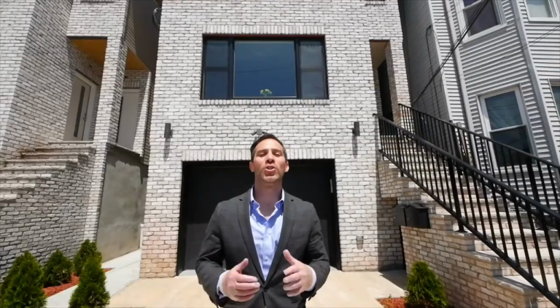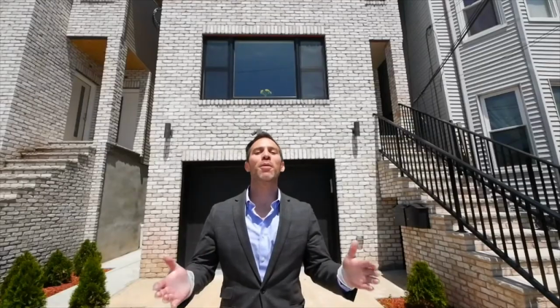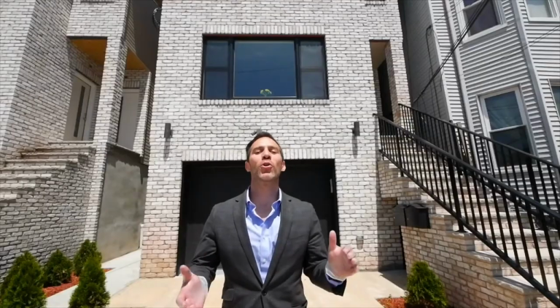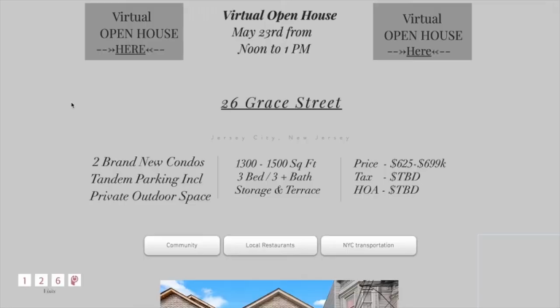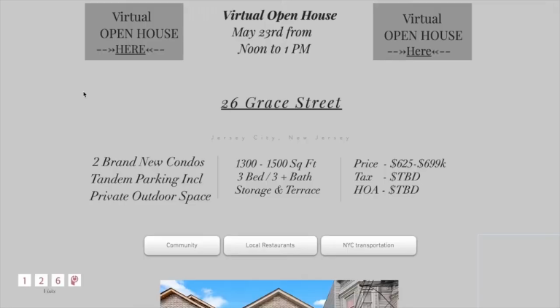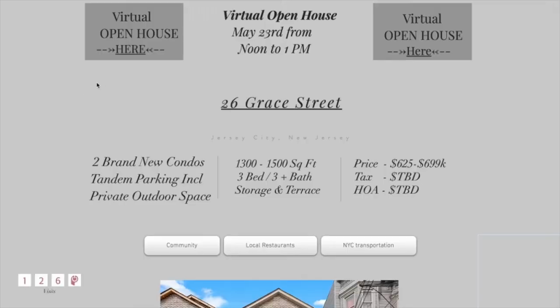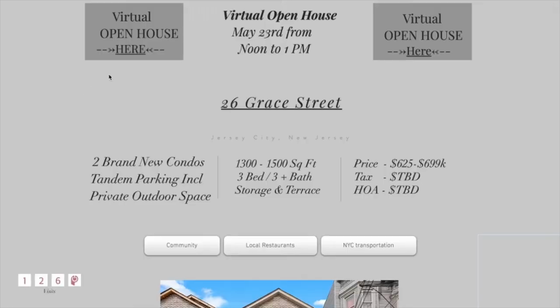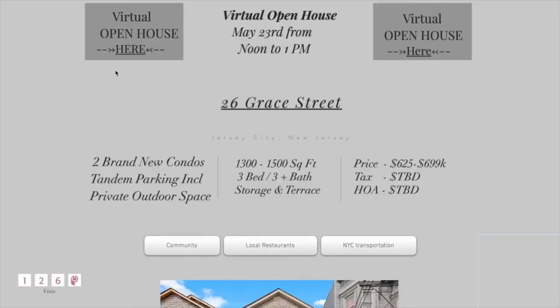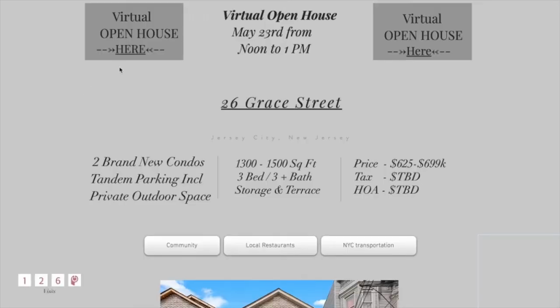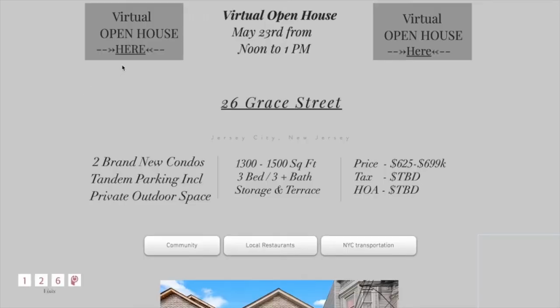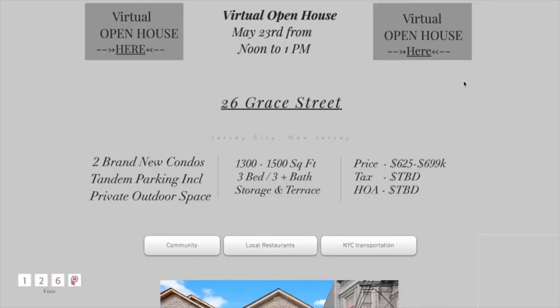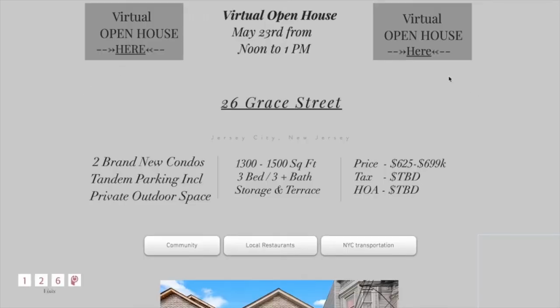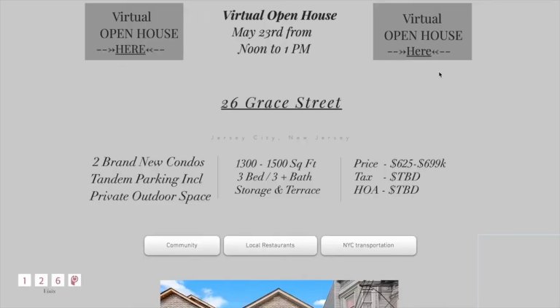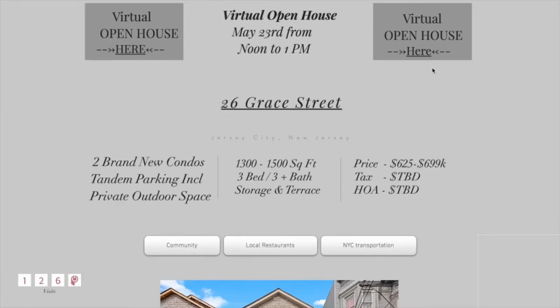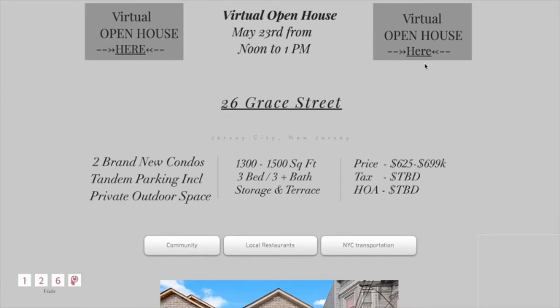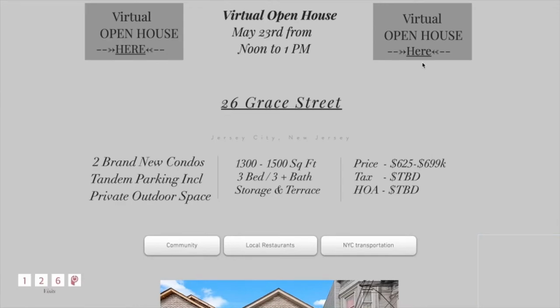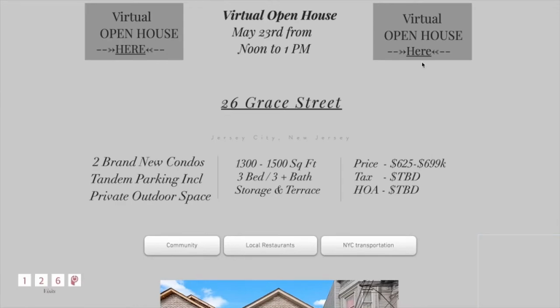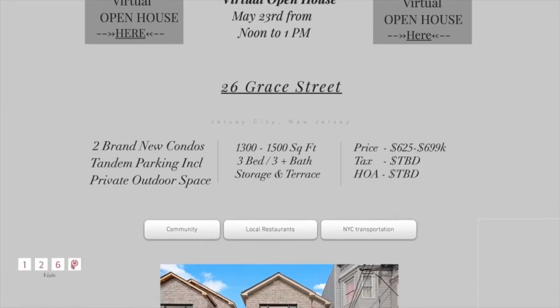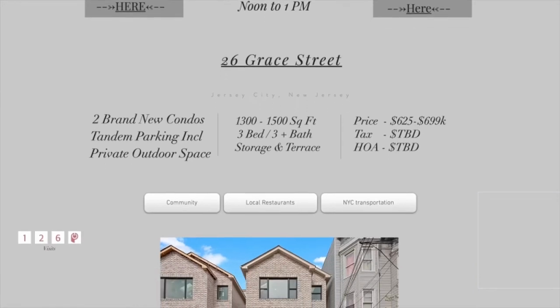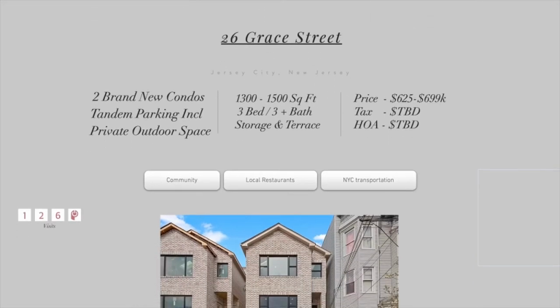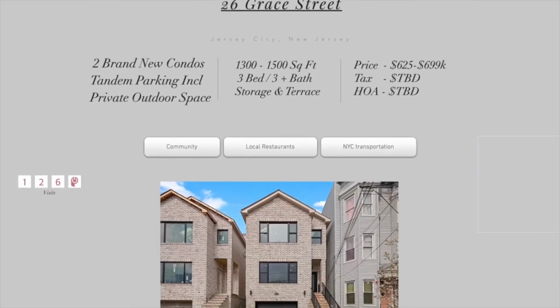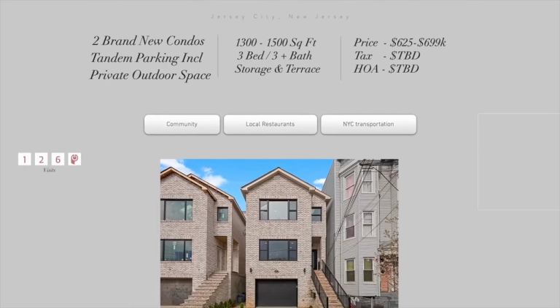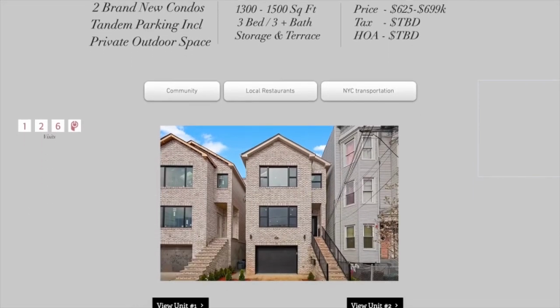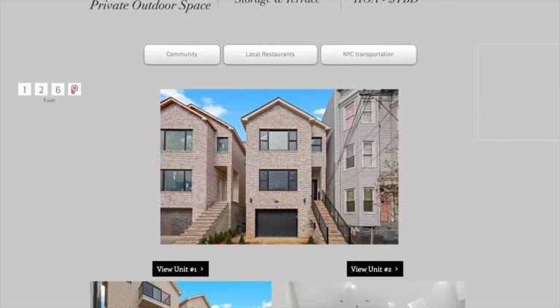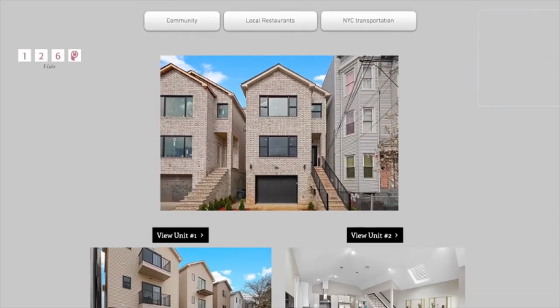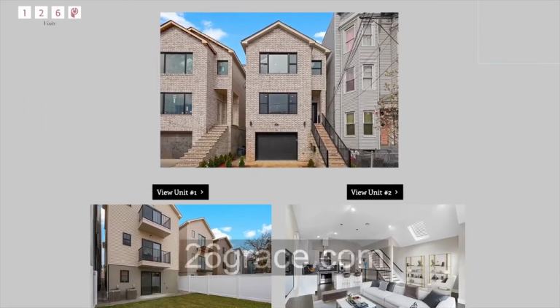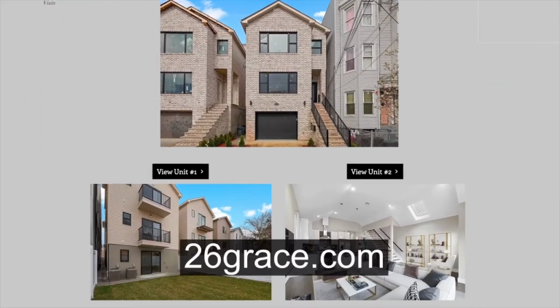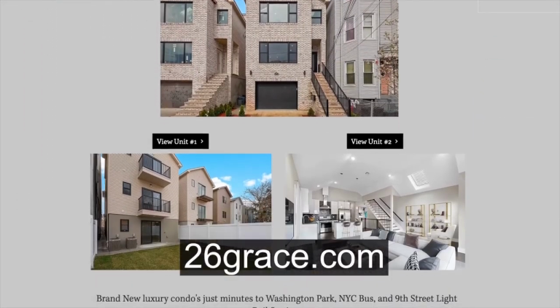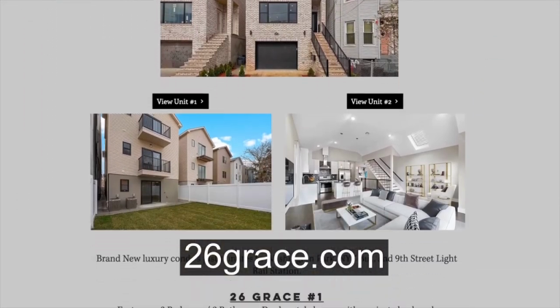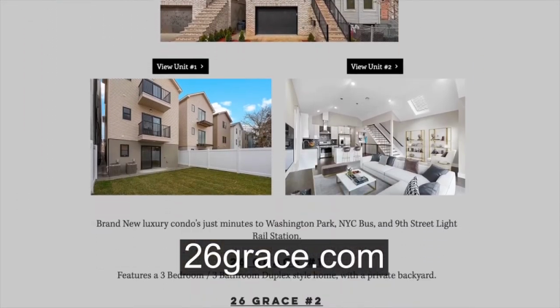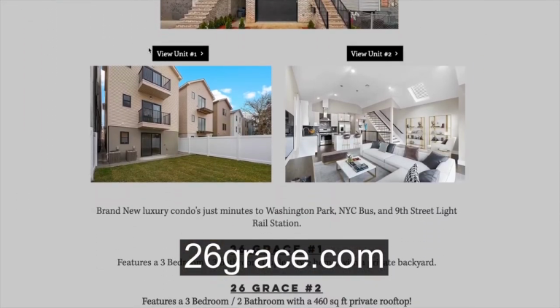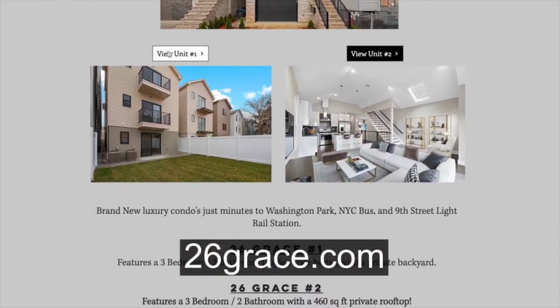Come join us at our virtual open house this Saturday from 12 to 1. You can find the link at our private website at 26grace.com.